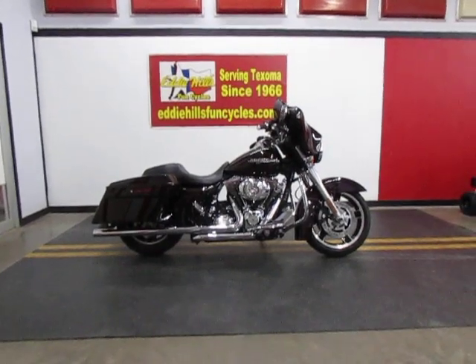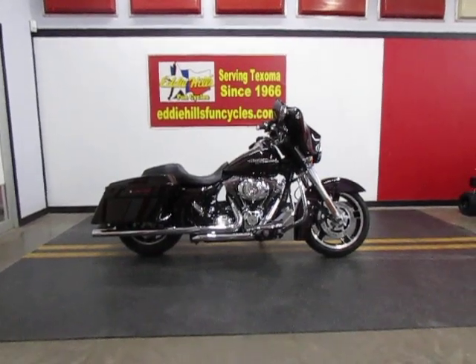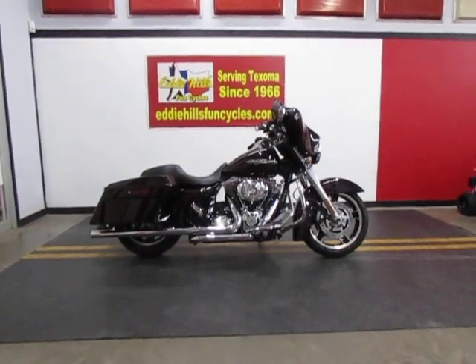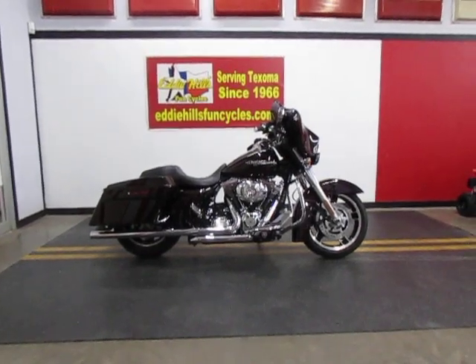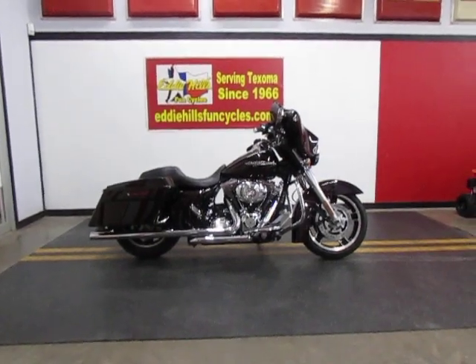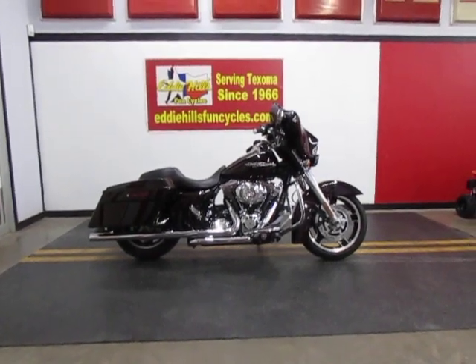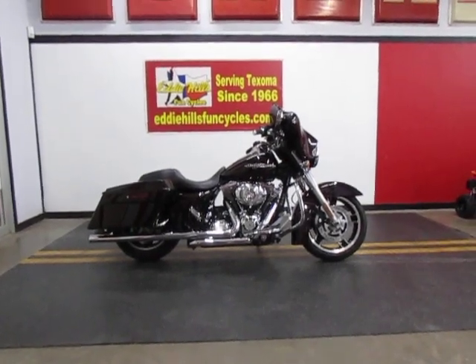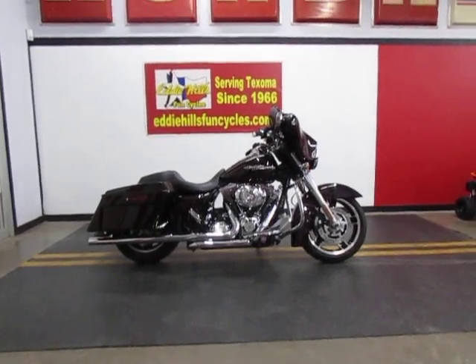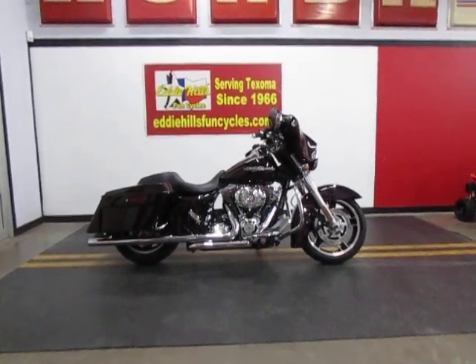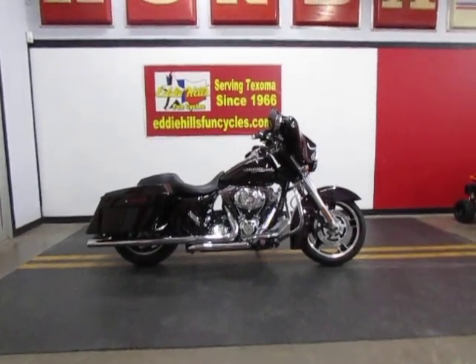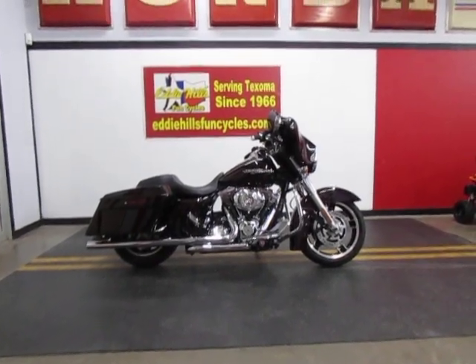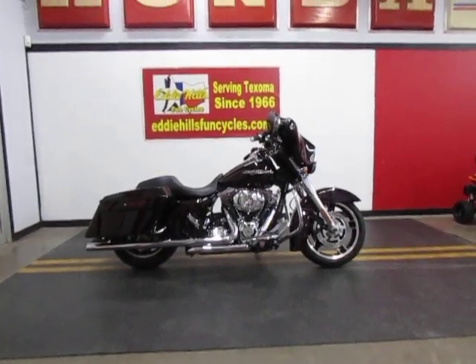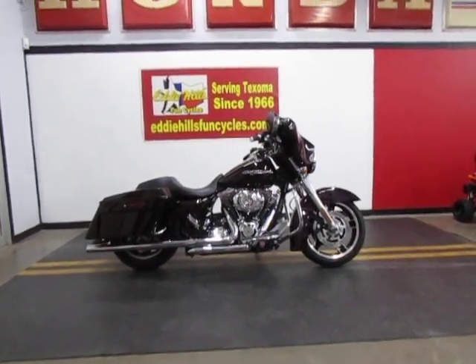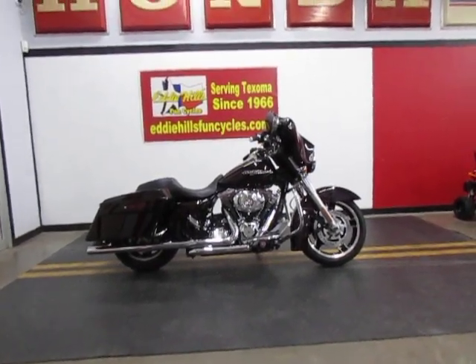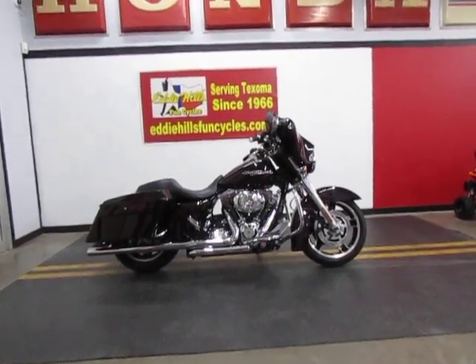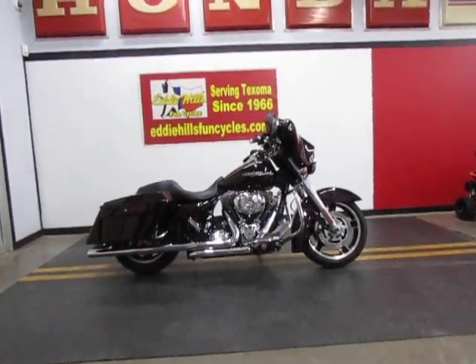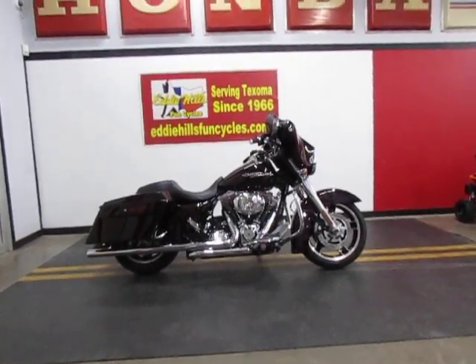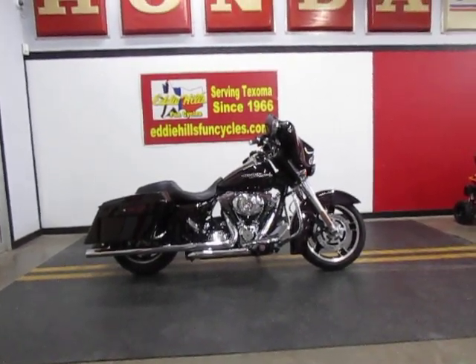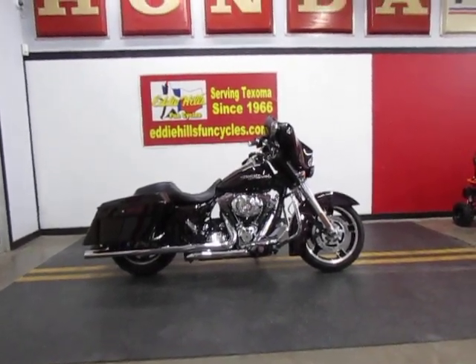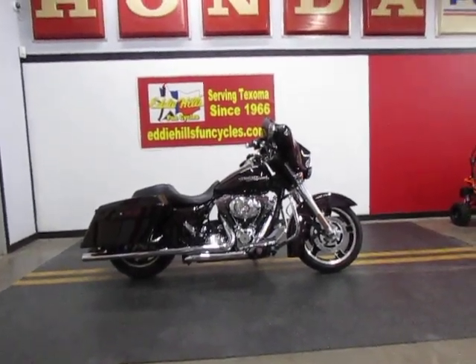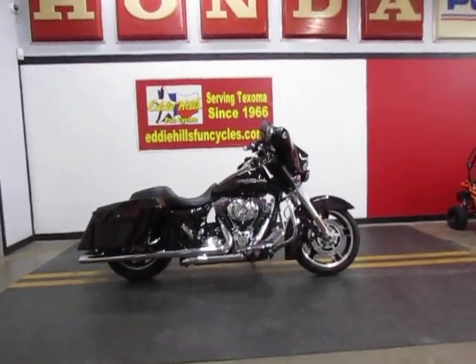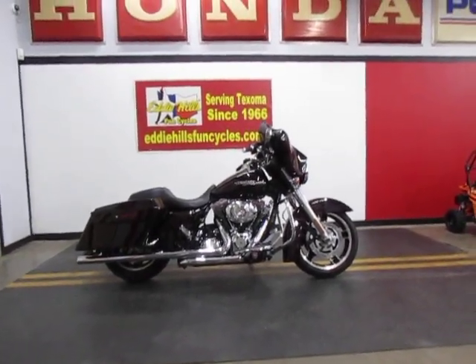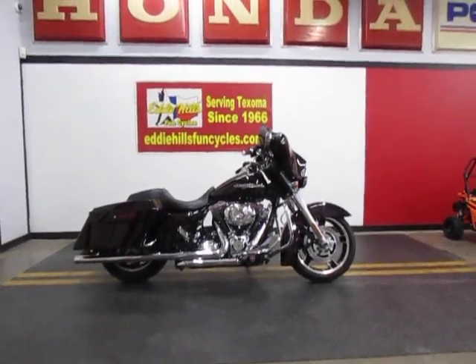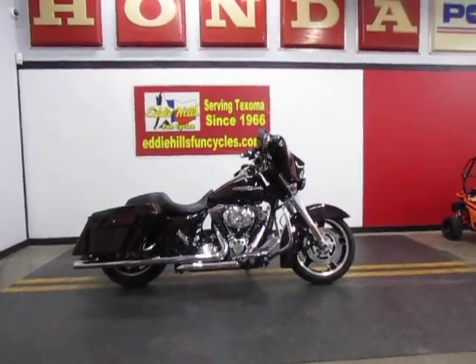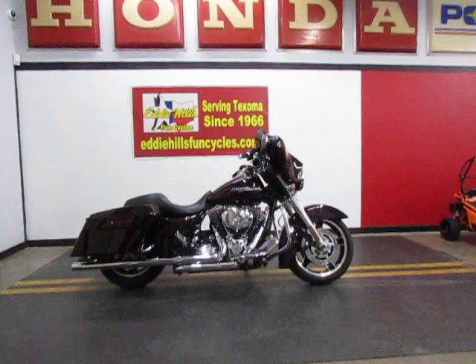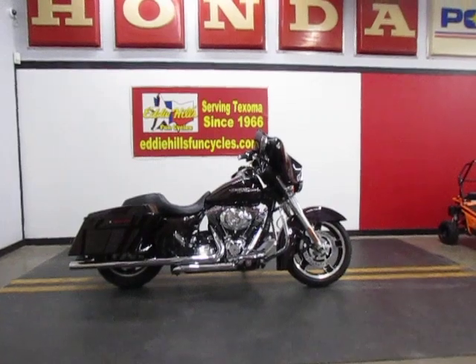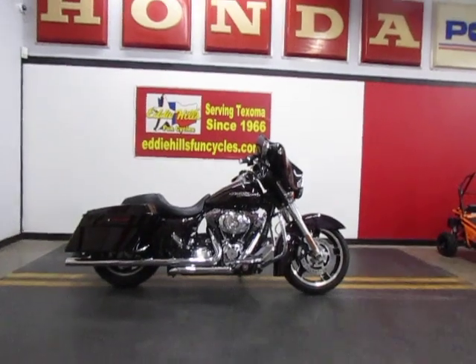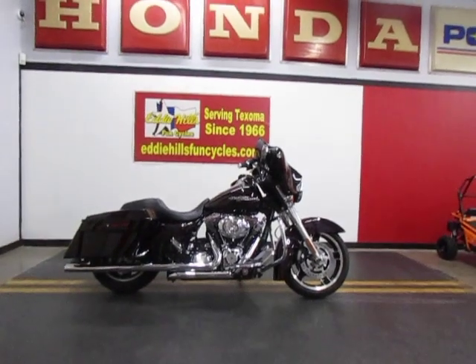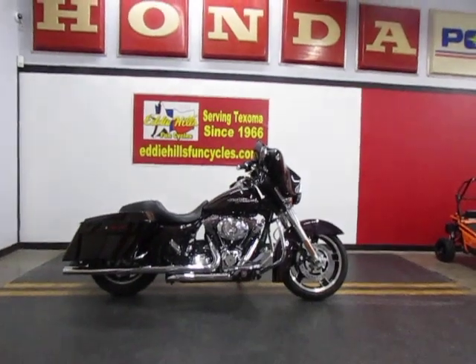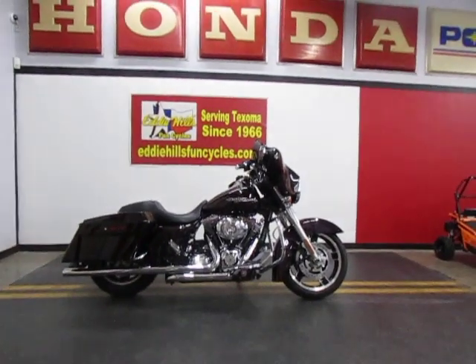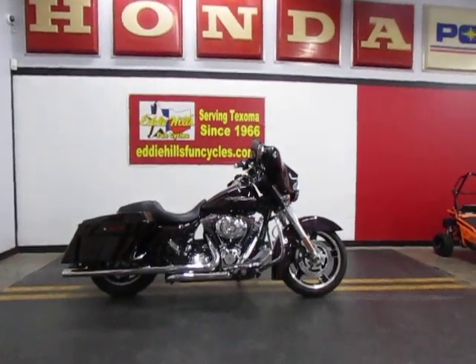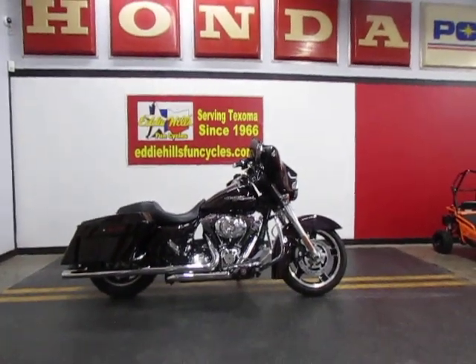We just got this one in. This is a 2011 Harley Street Glide.